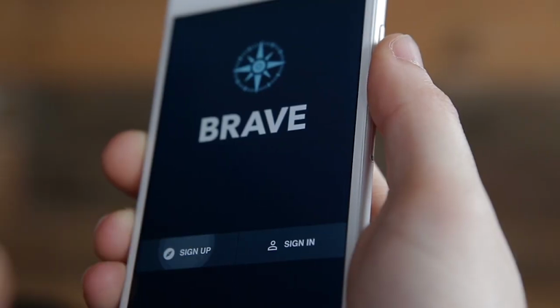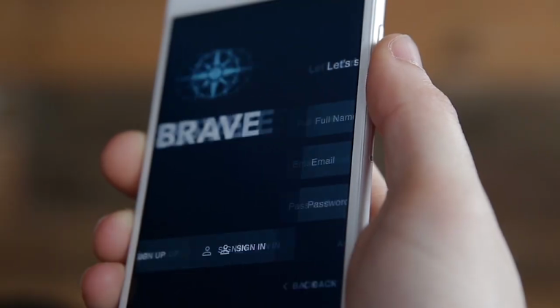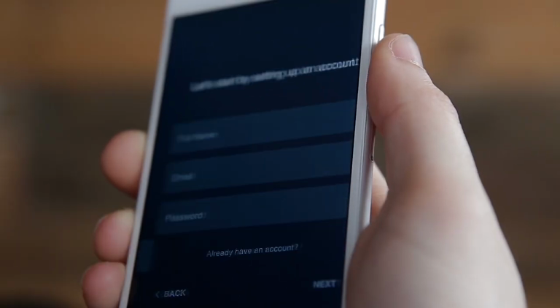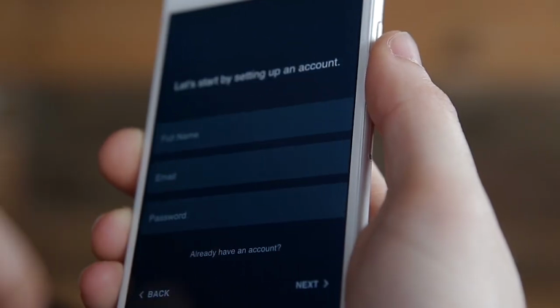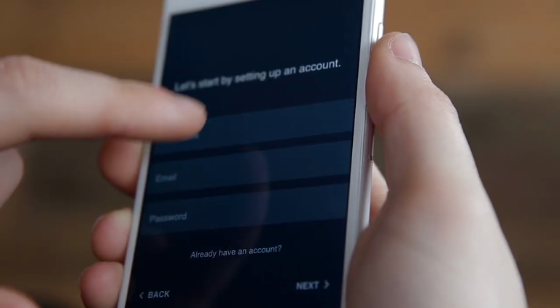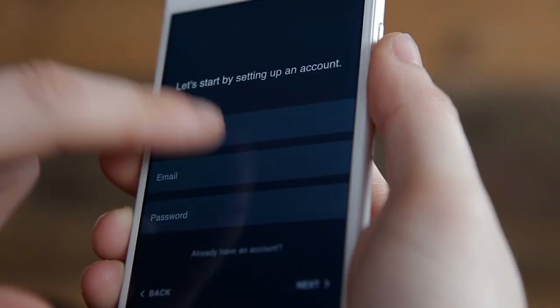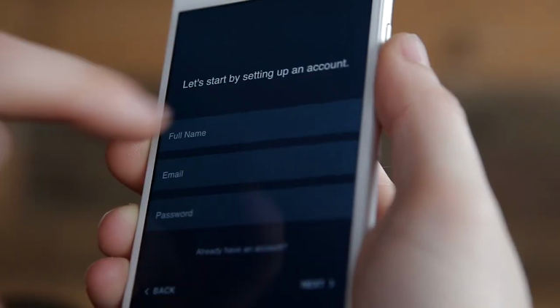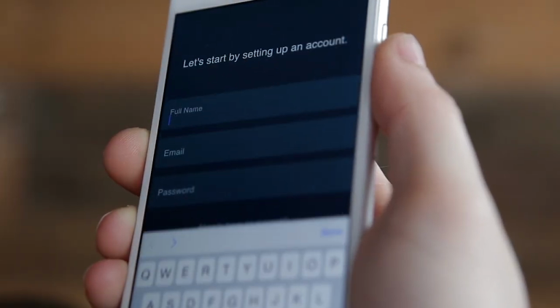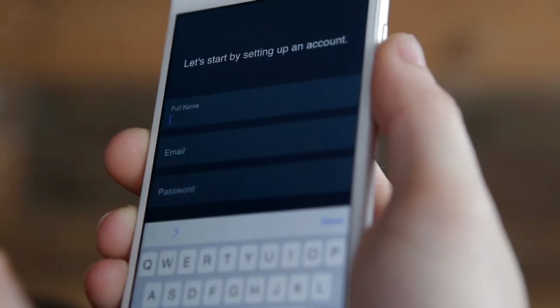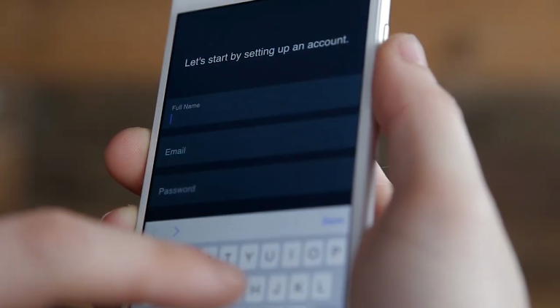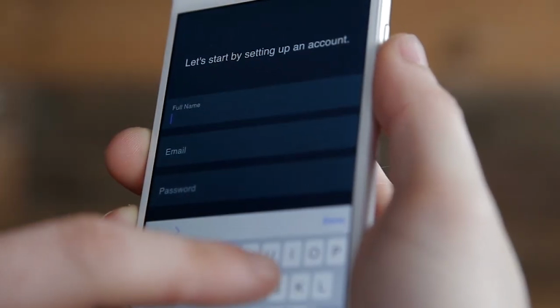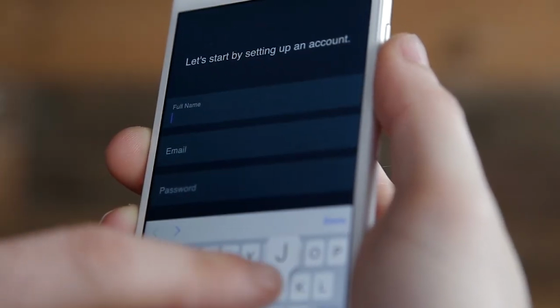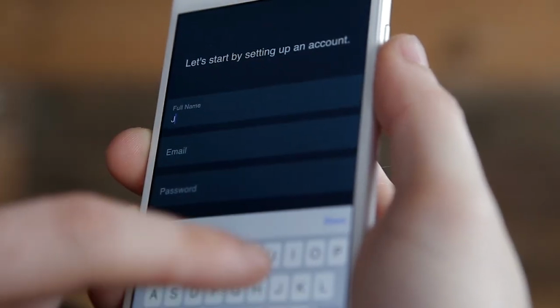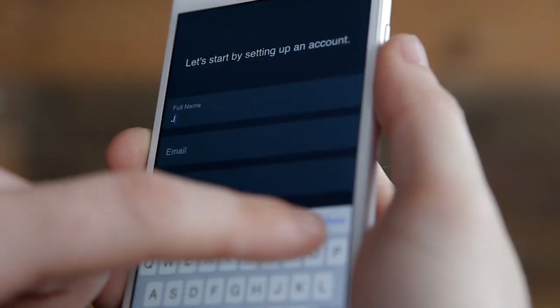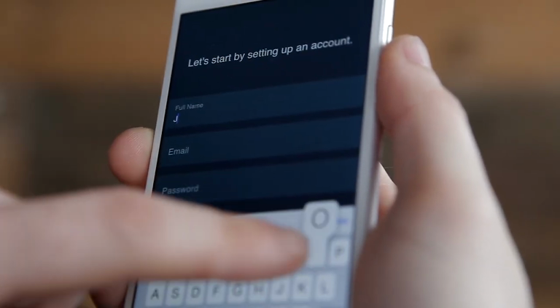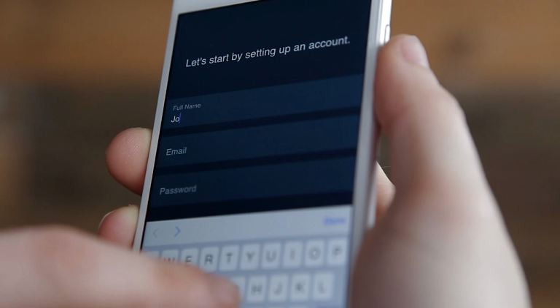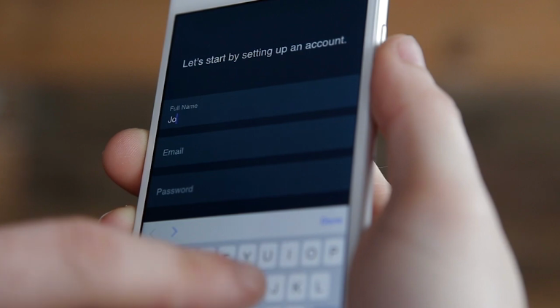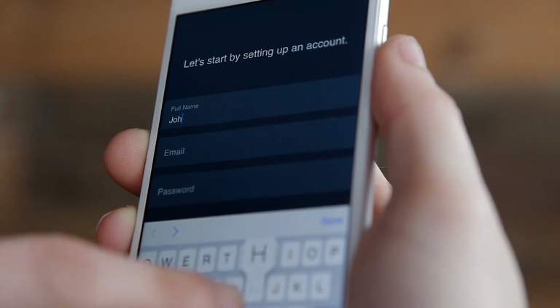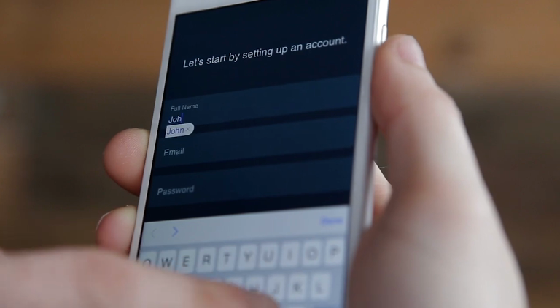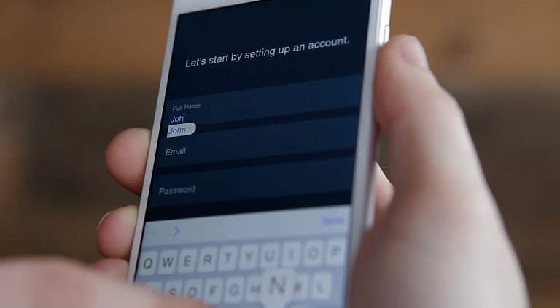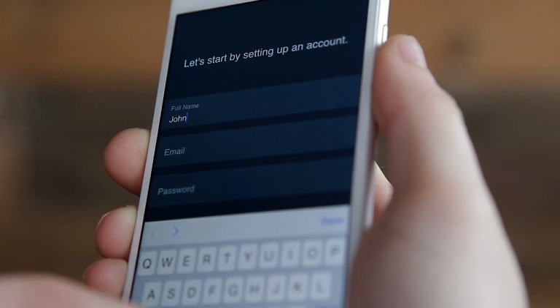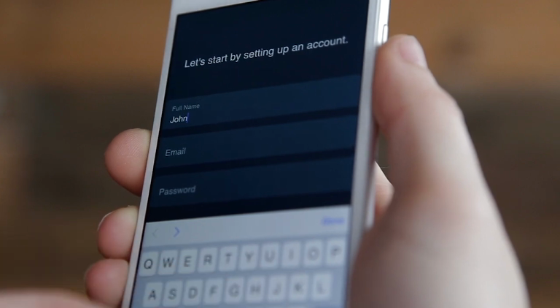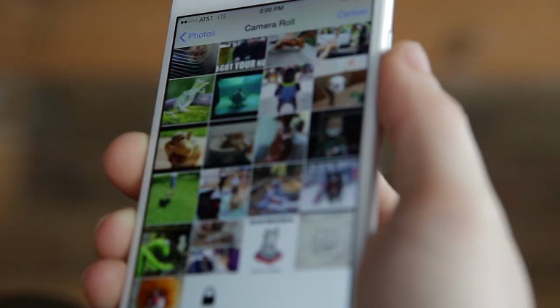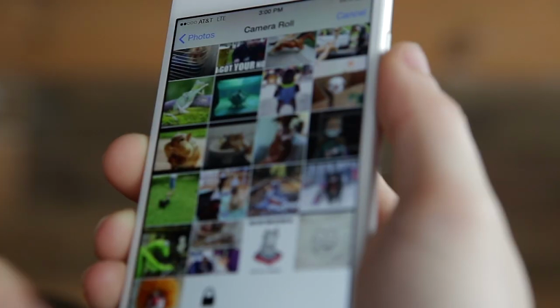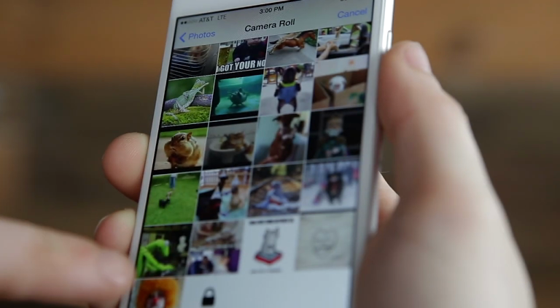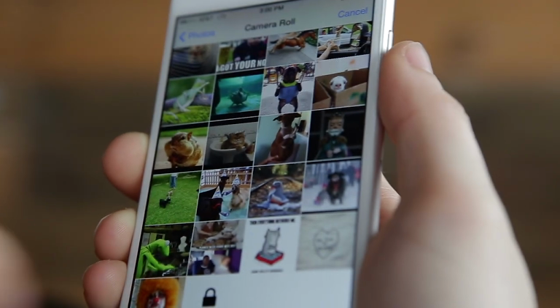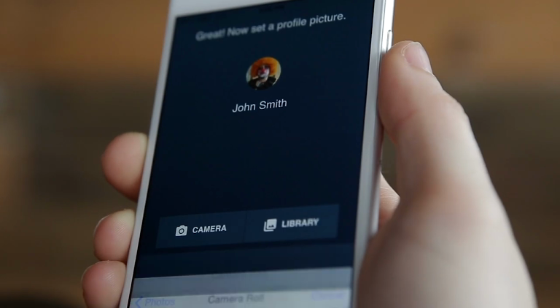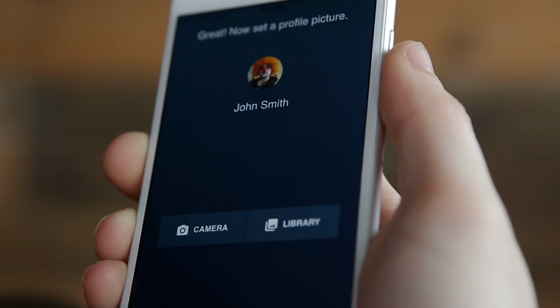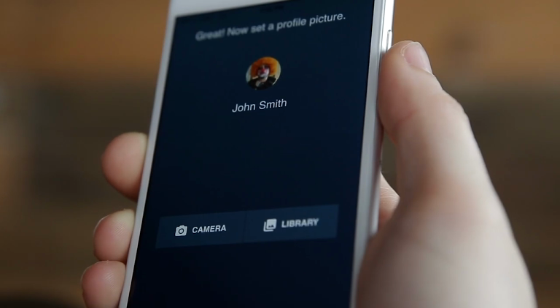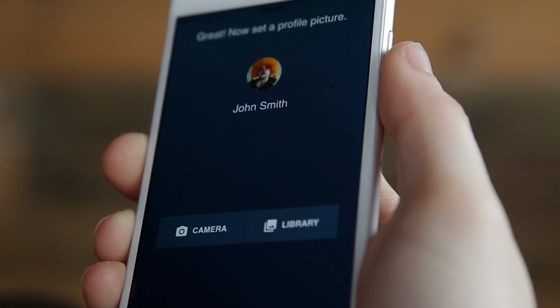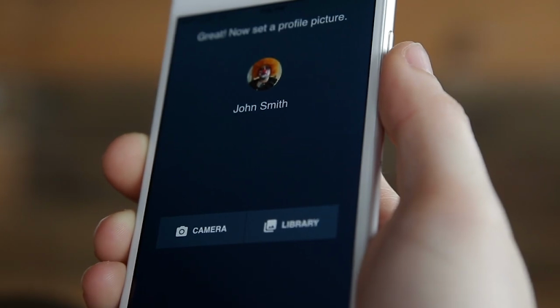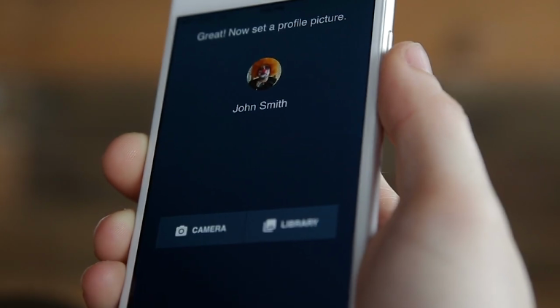Then set up your profile. It's the usual stuff: name, email, profile pic.